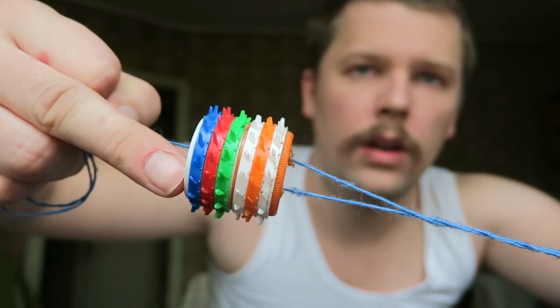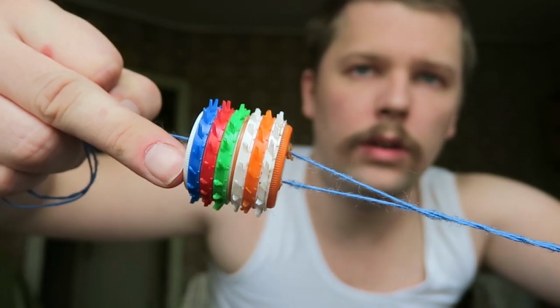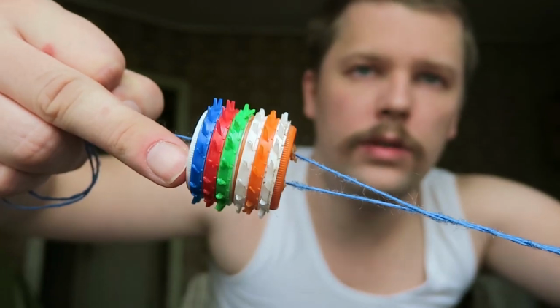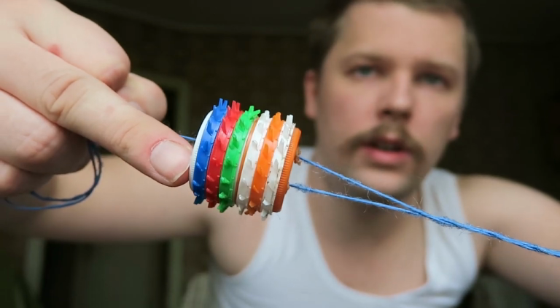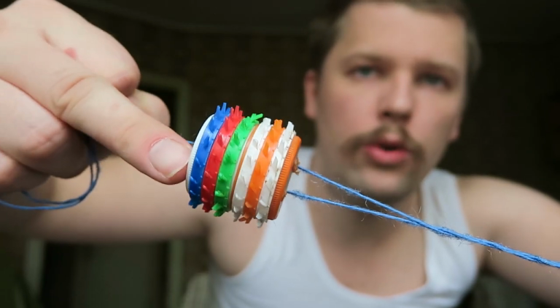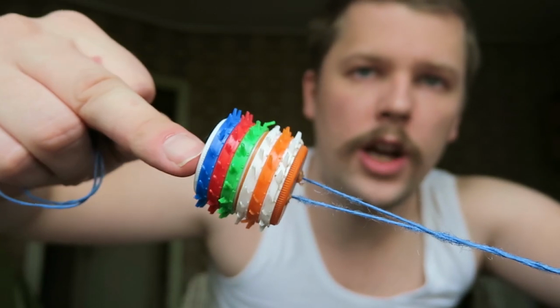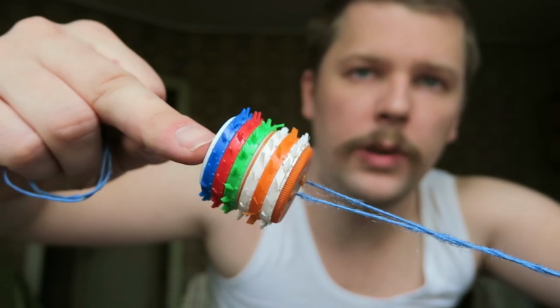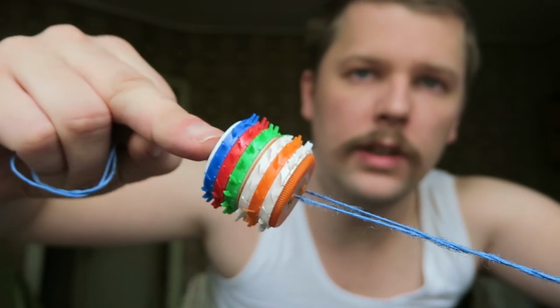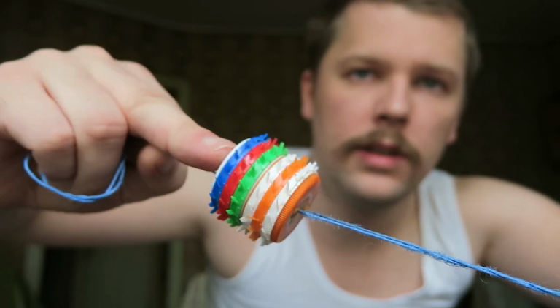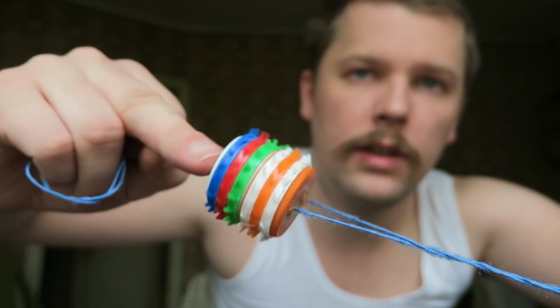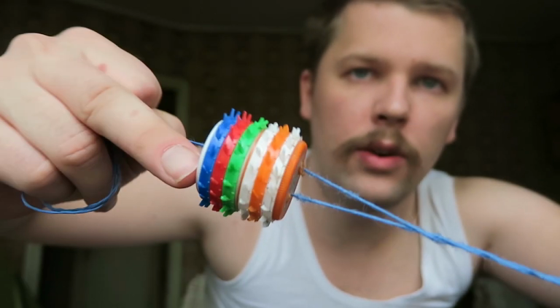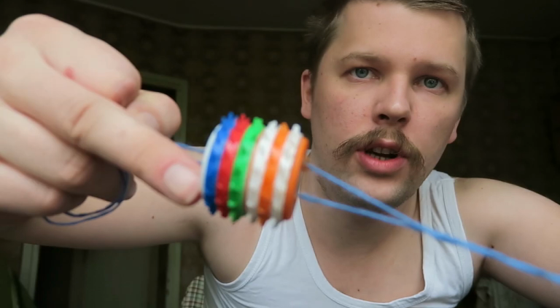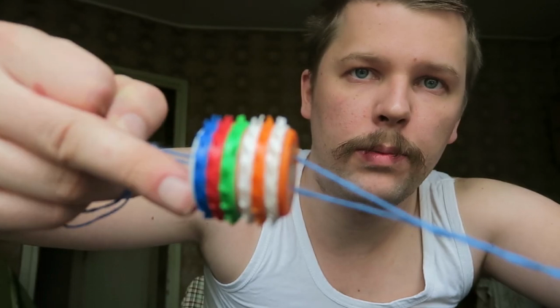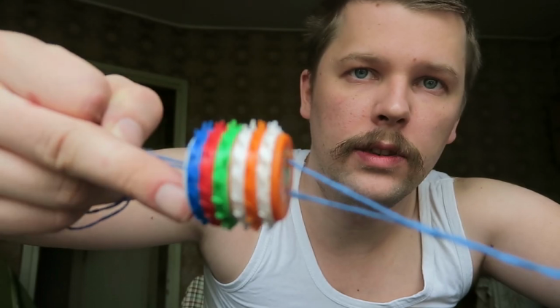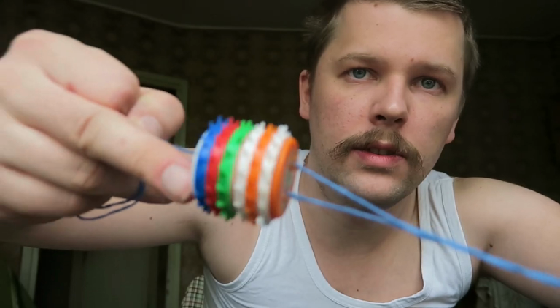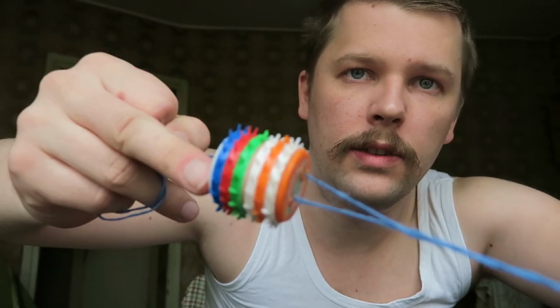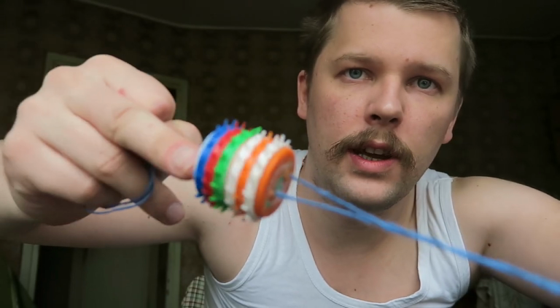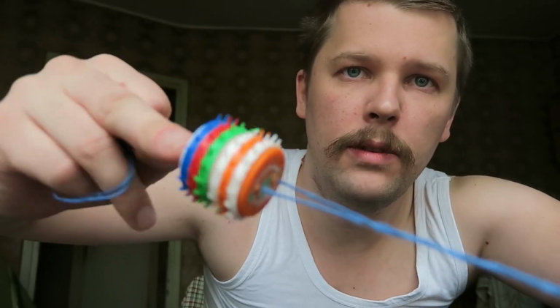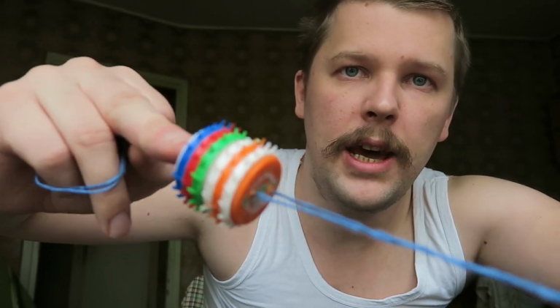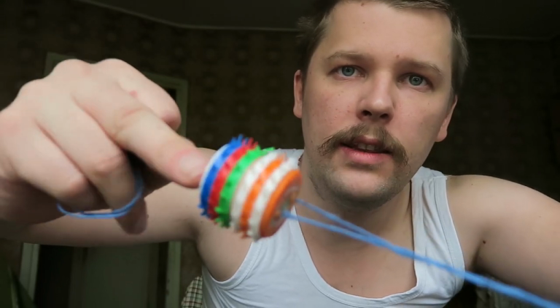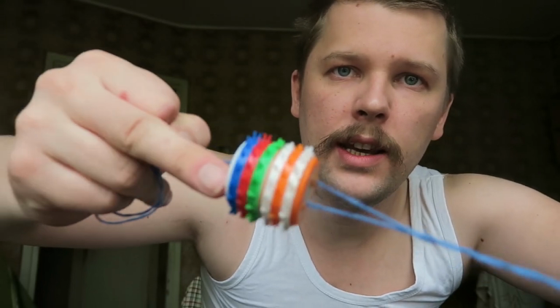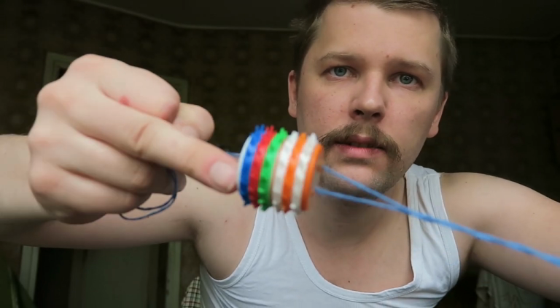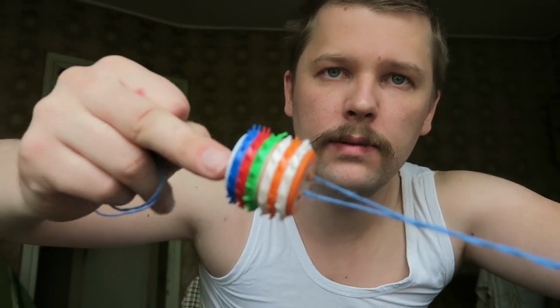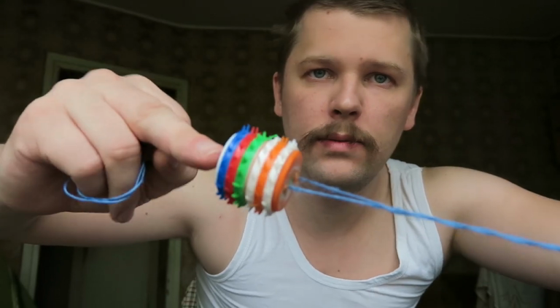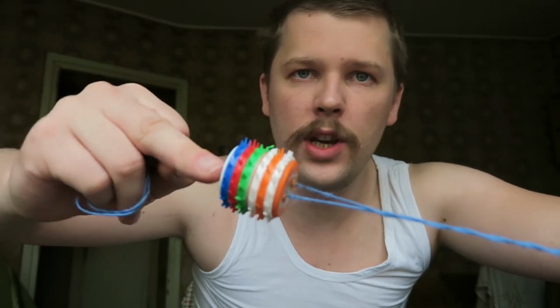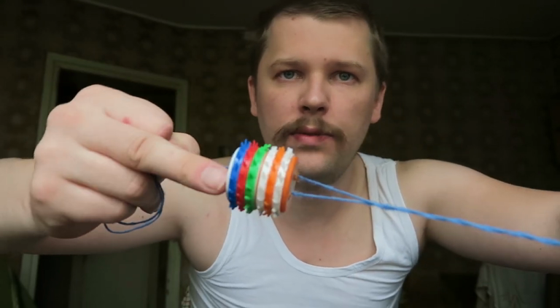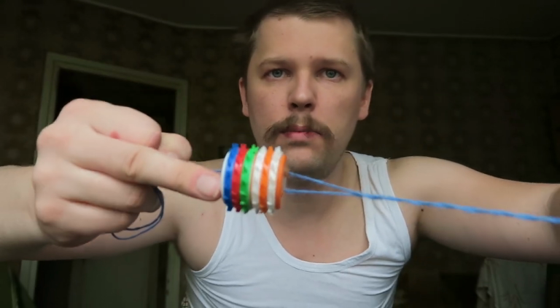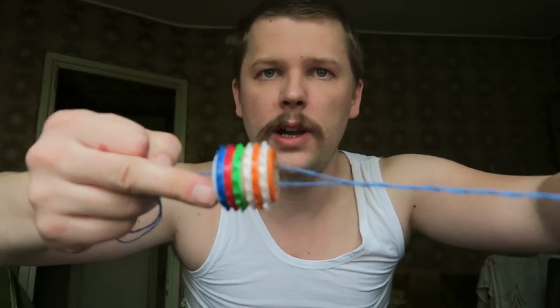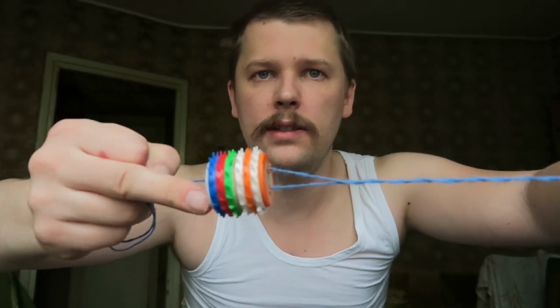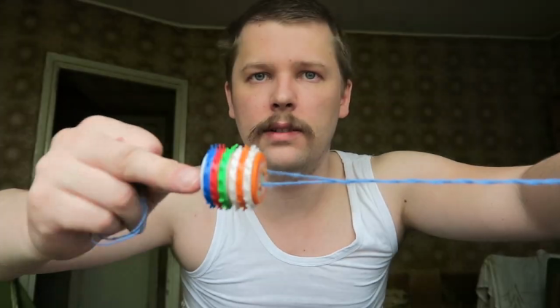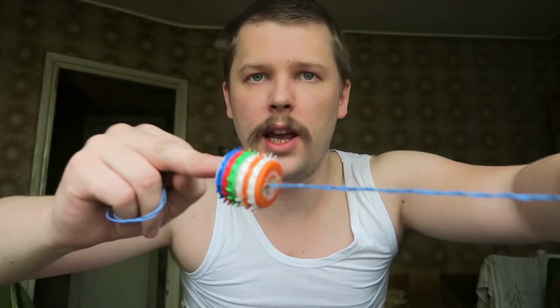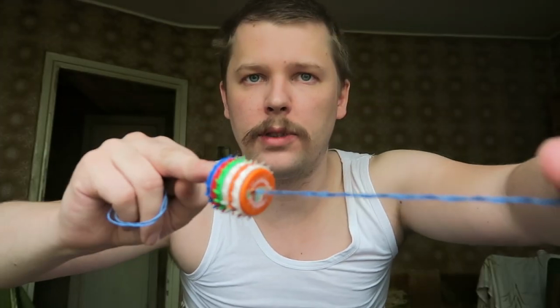You see how sharp it is — made just from plastic caps.